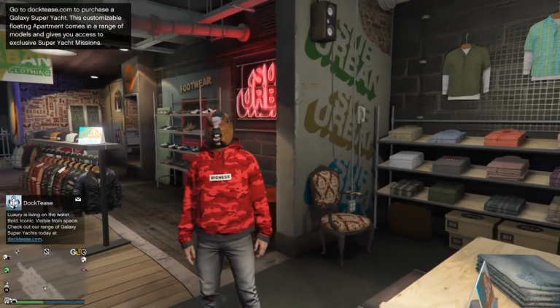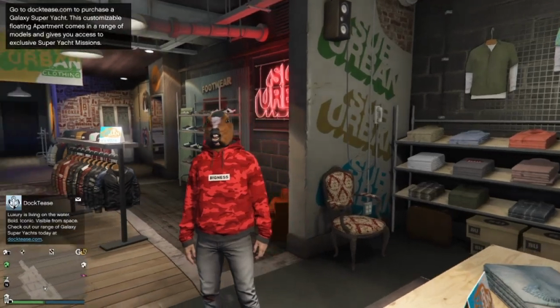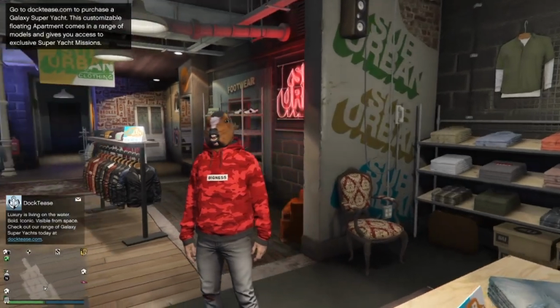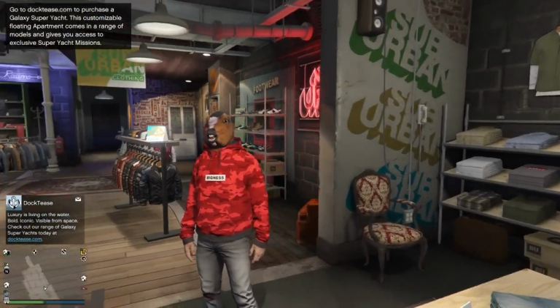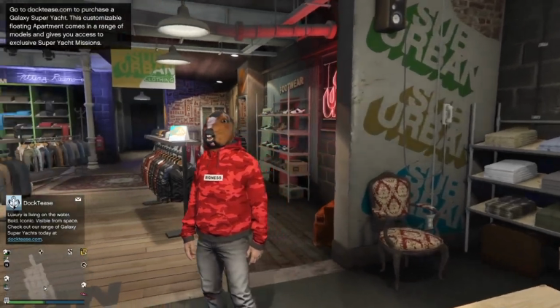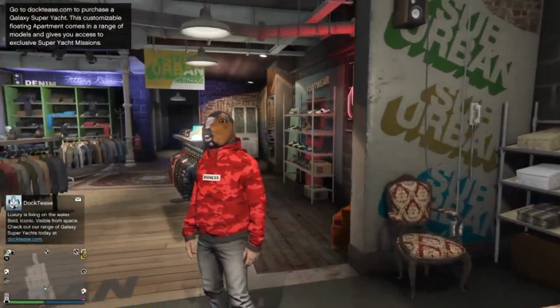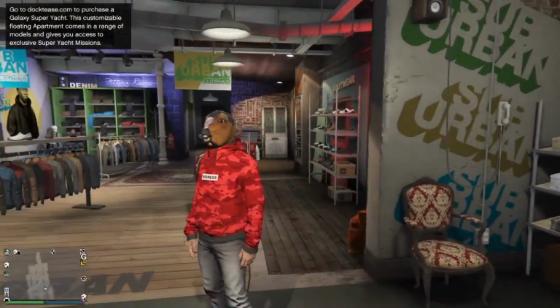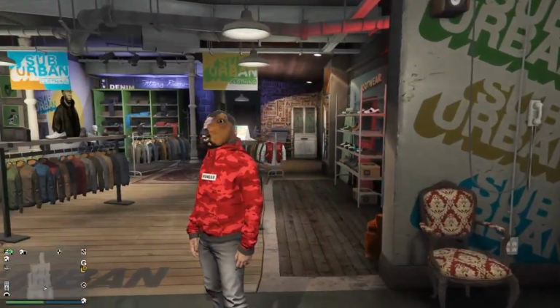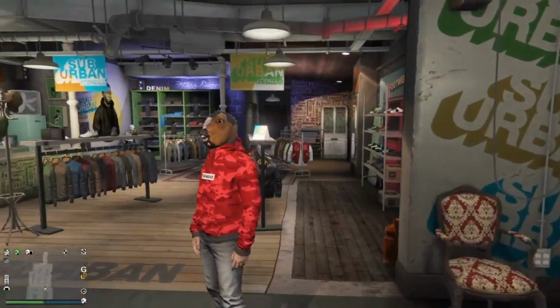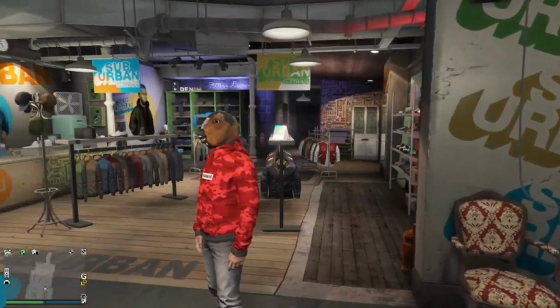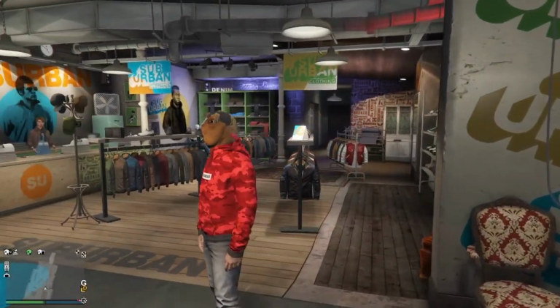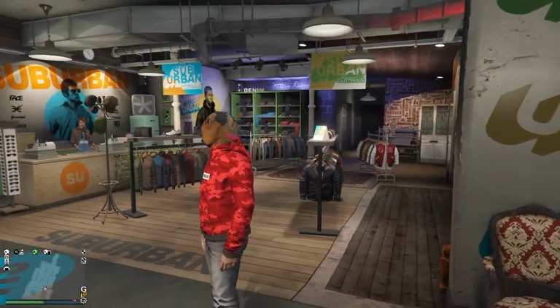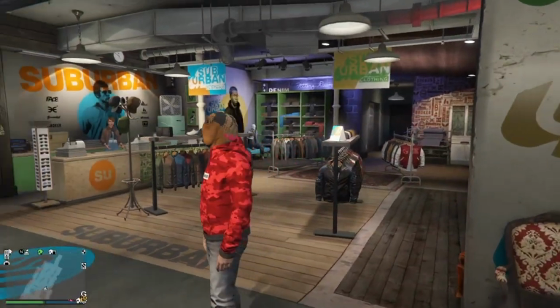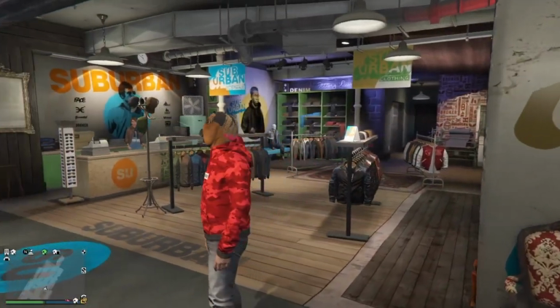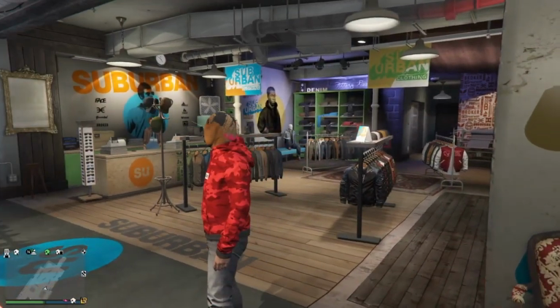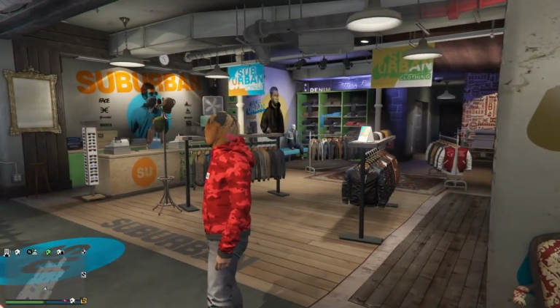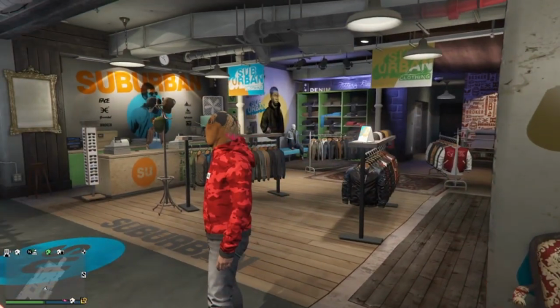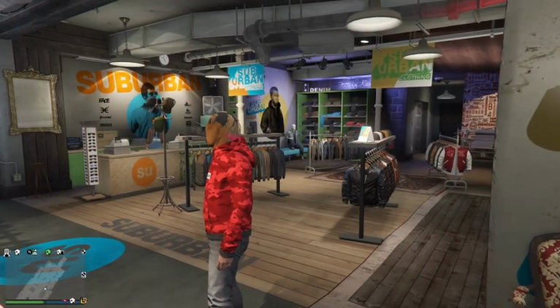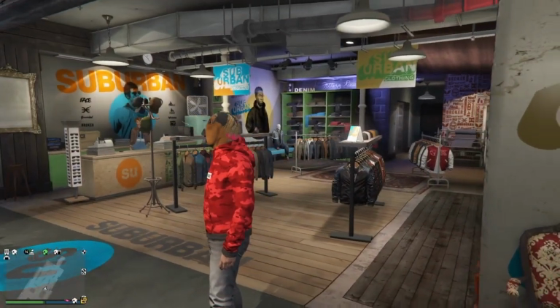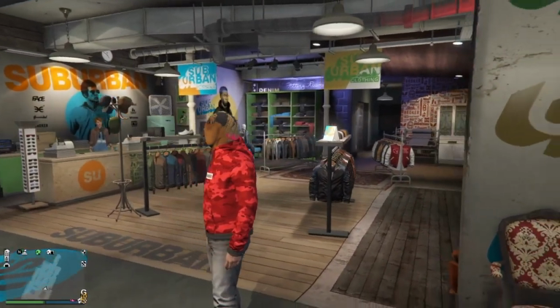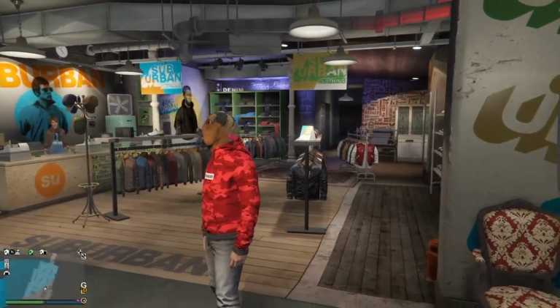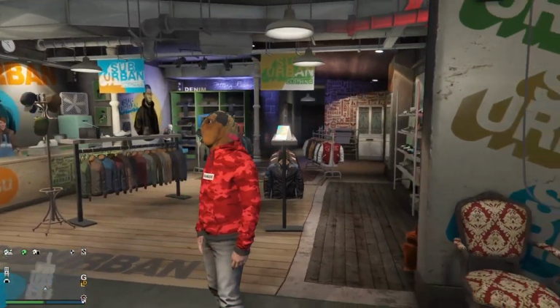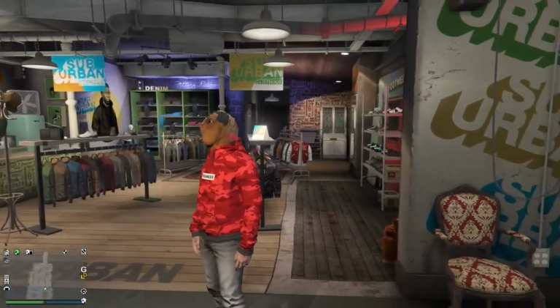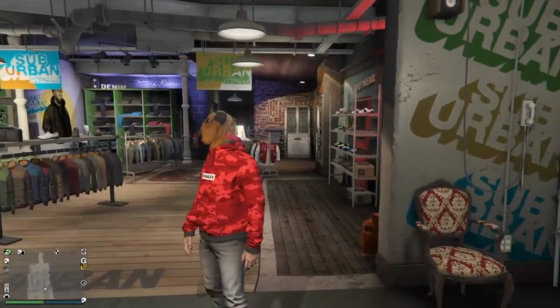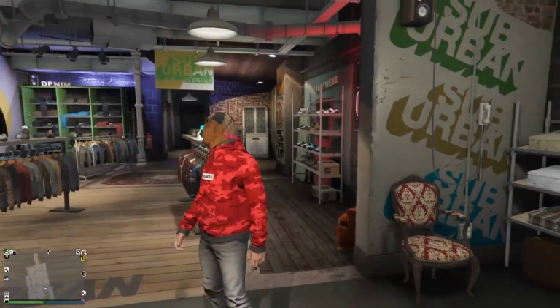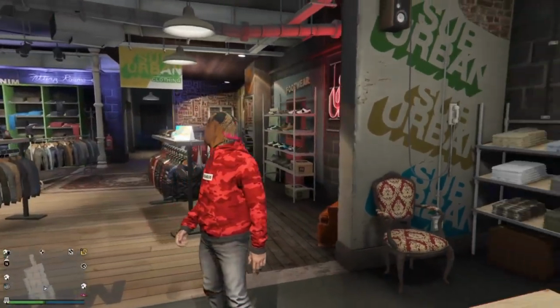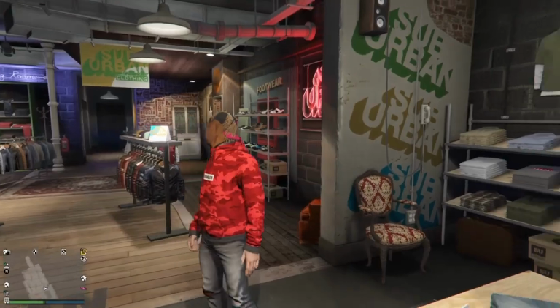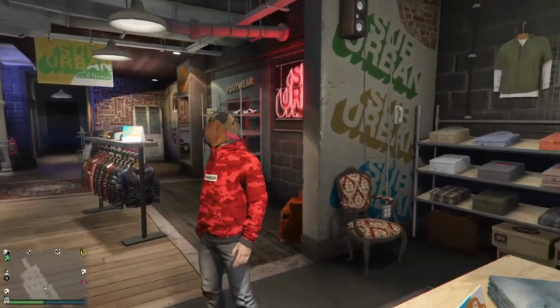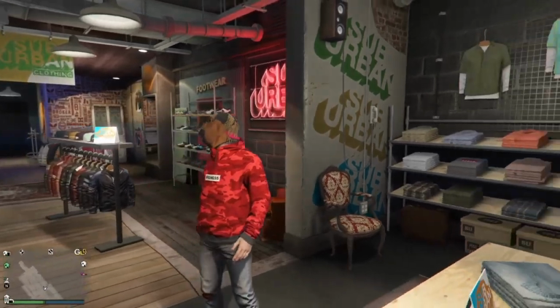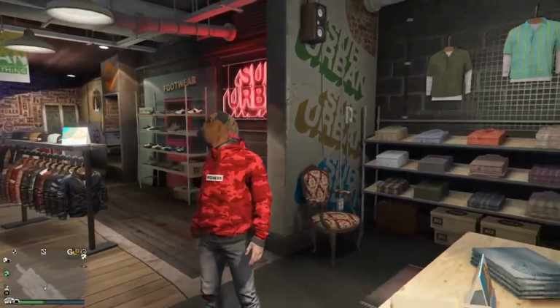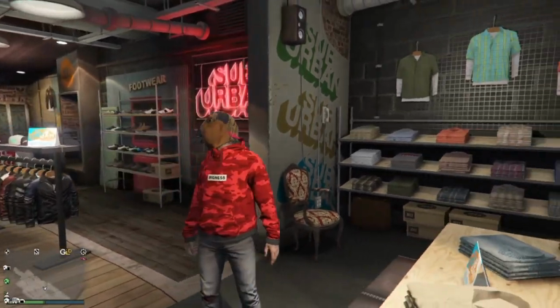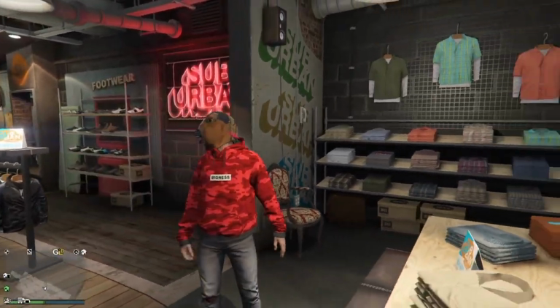Today I'm gonna be showing you guys a really easy glitch. Basically this glitch allows you to have a squished horse mask in GTA 5.